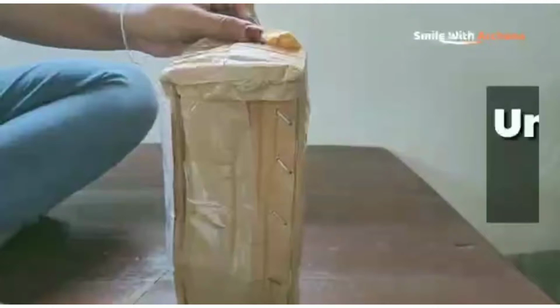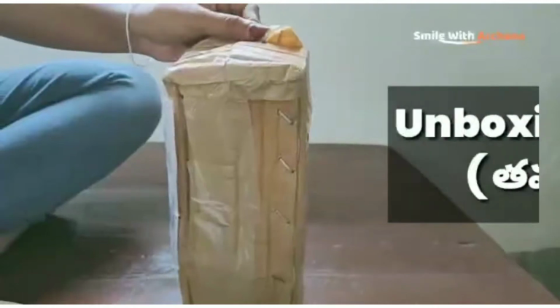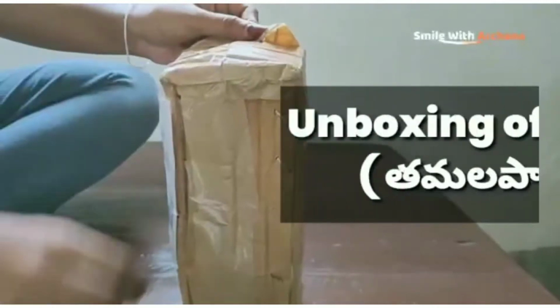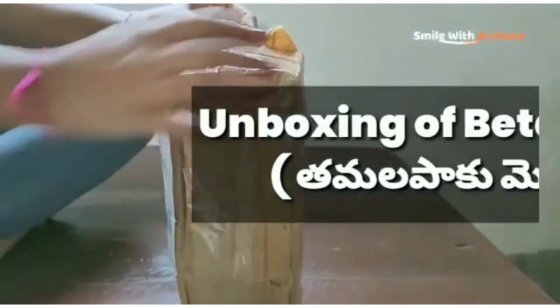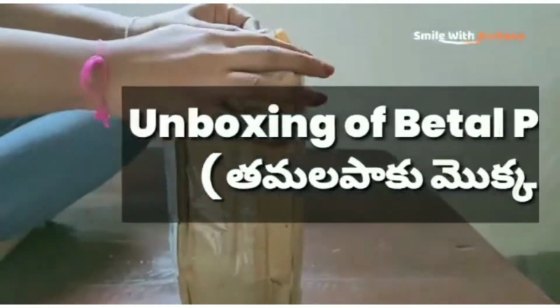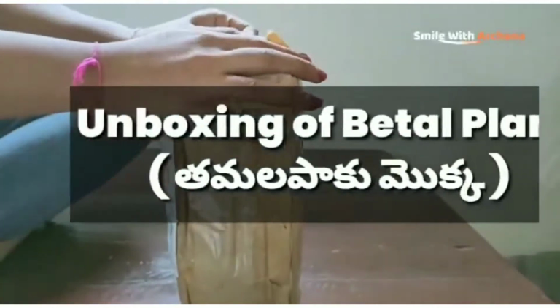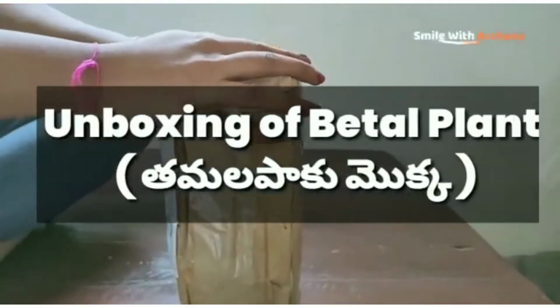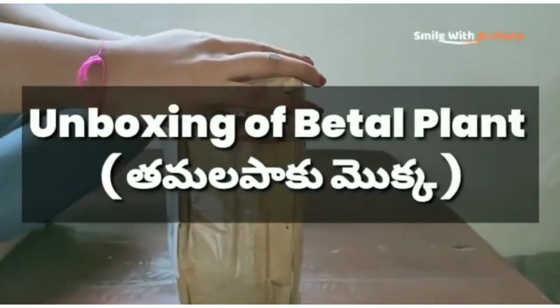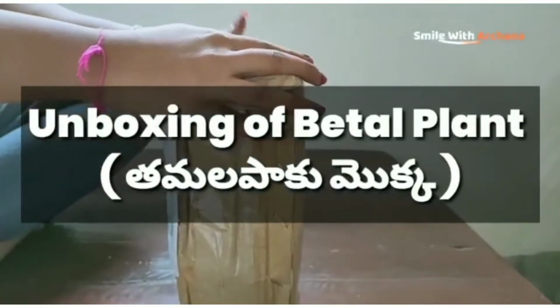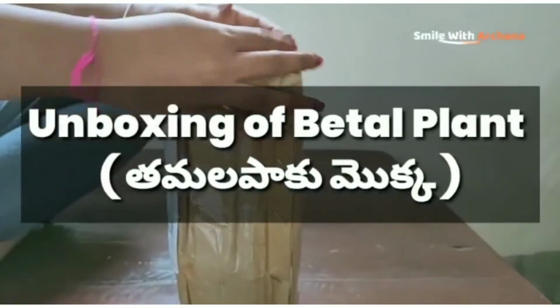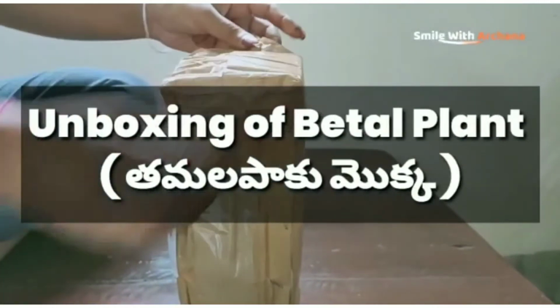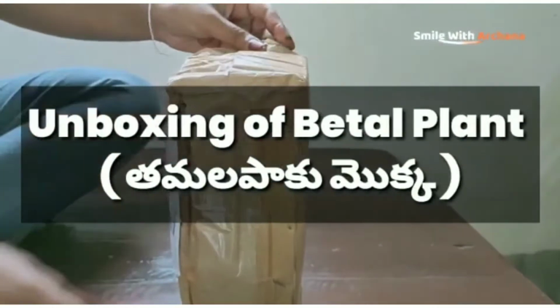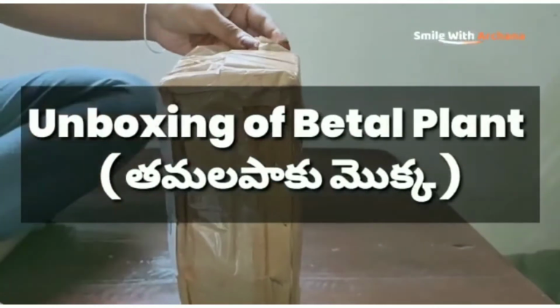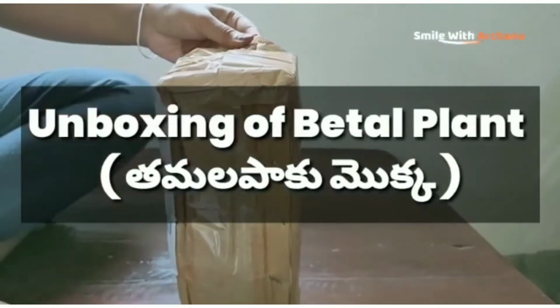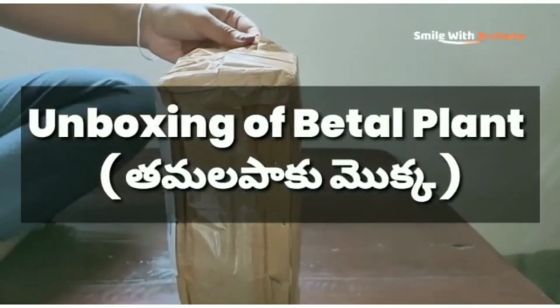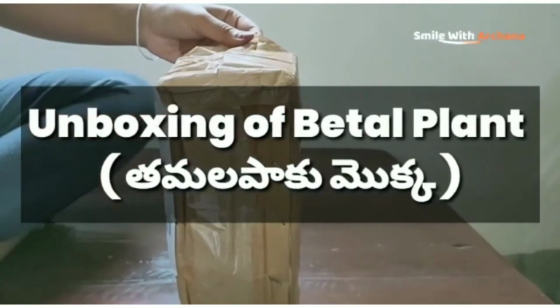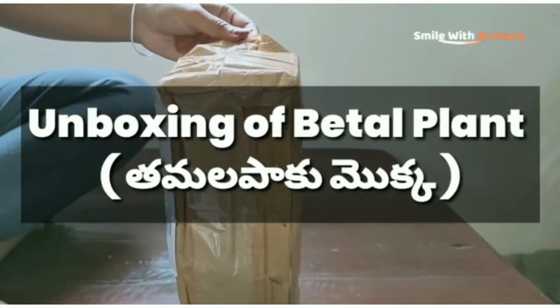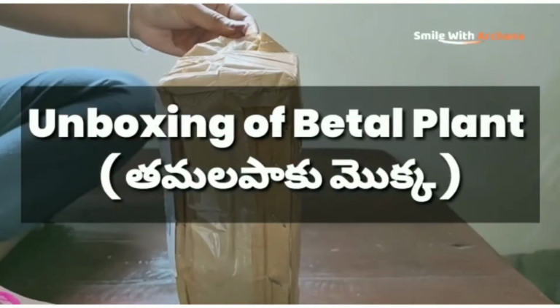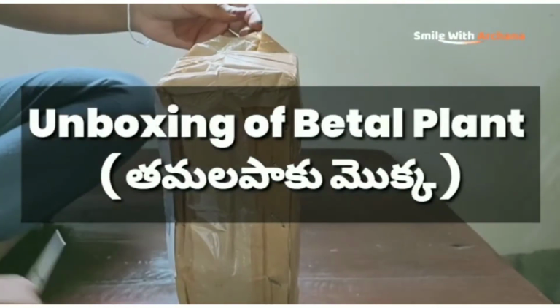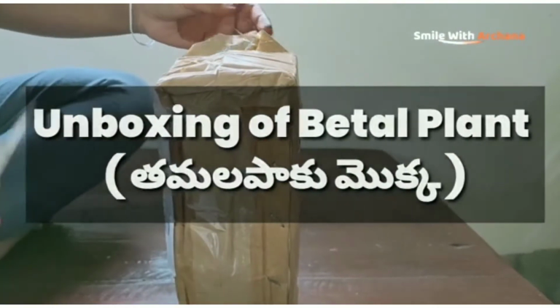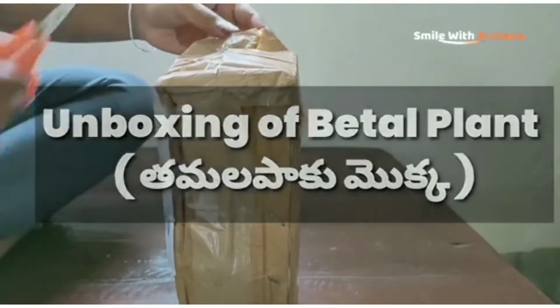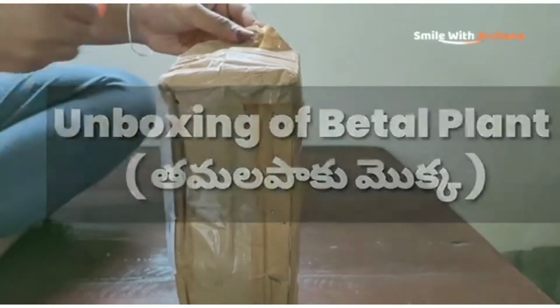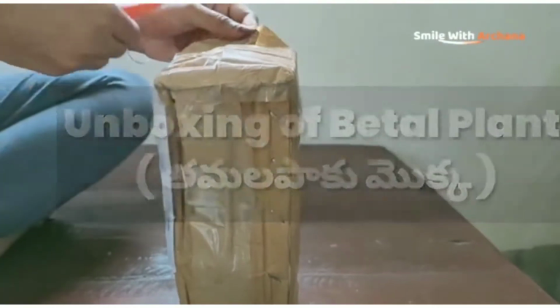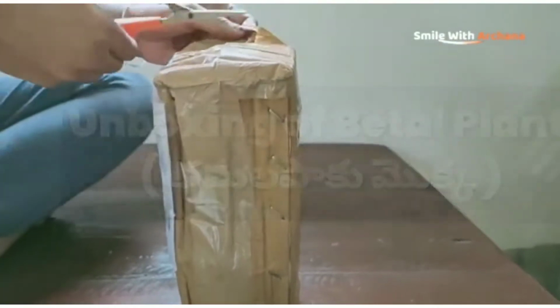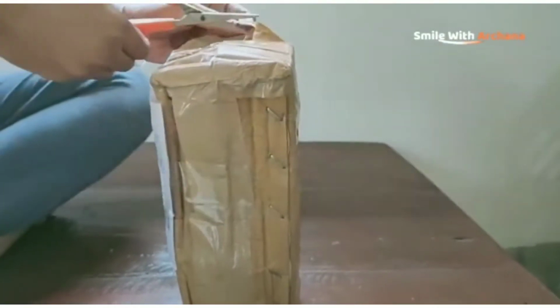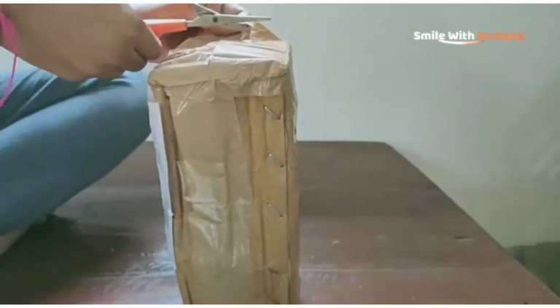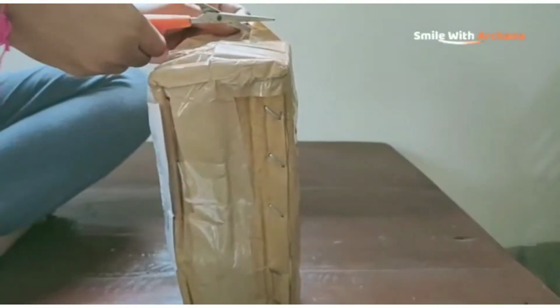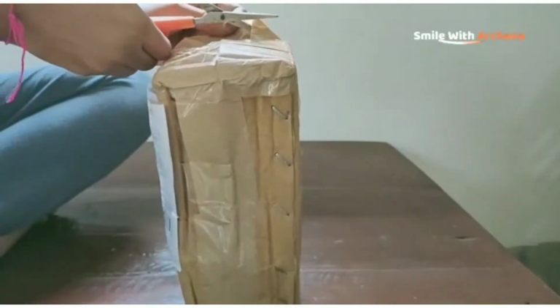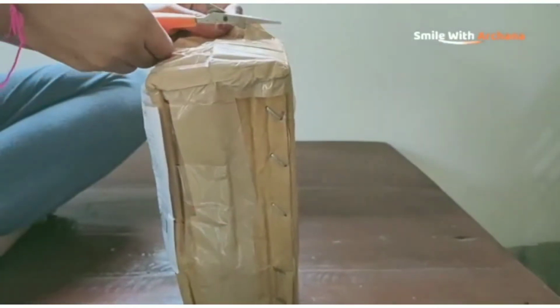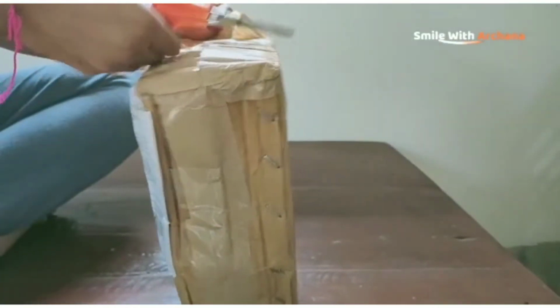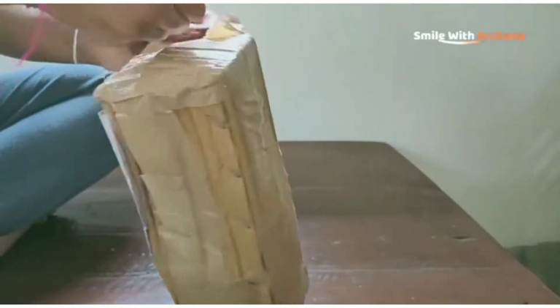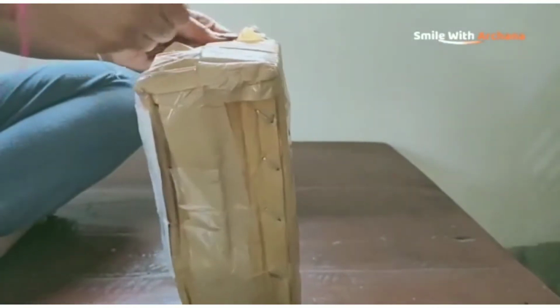Hi and Namaskaram! In this channel, we will look at the first unboxing of the tamalapark unboxing.